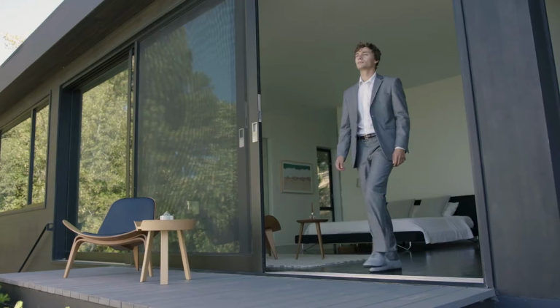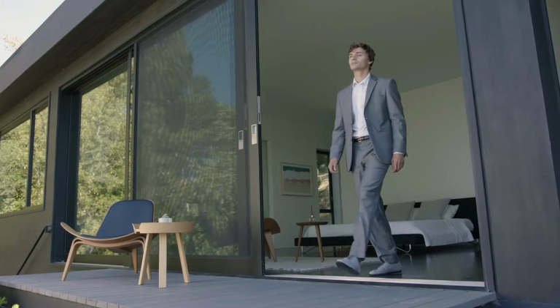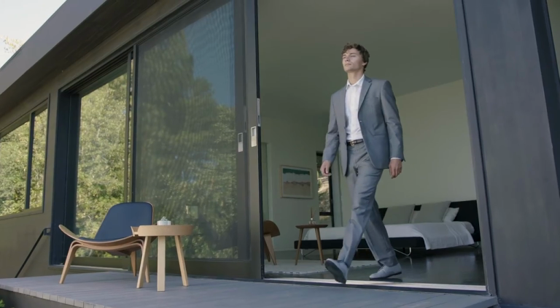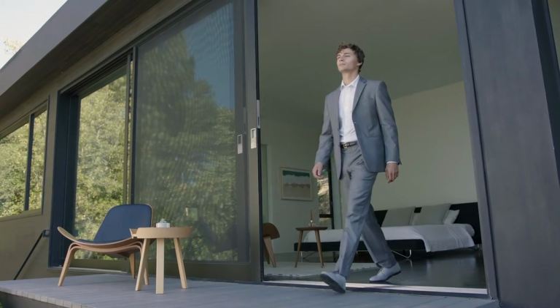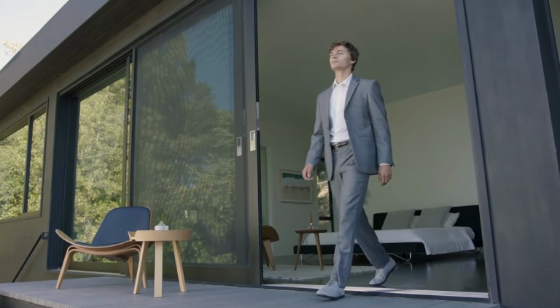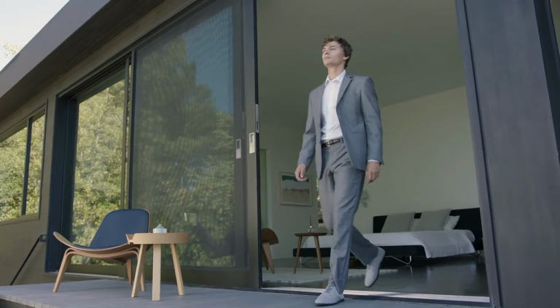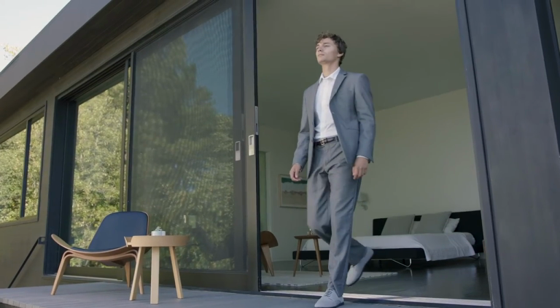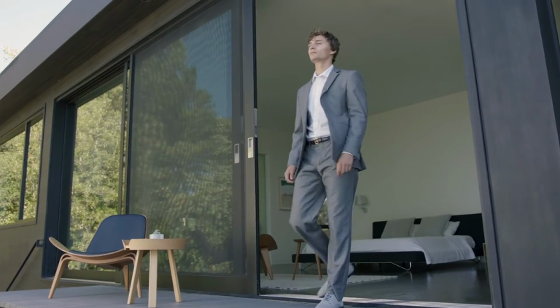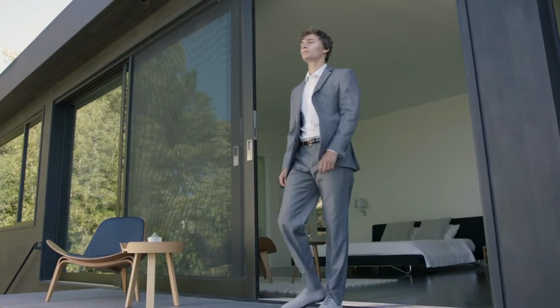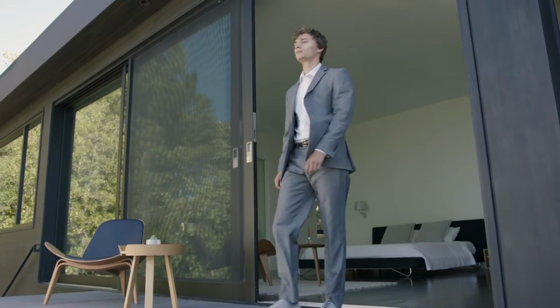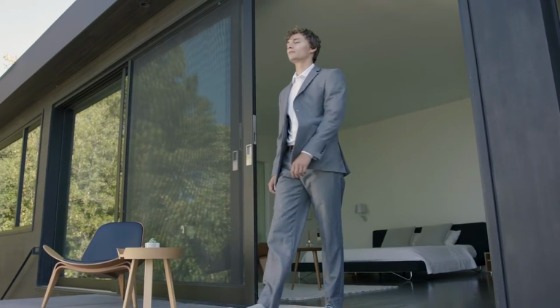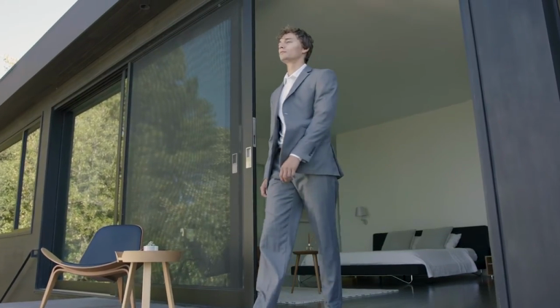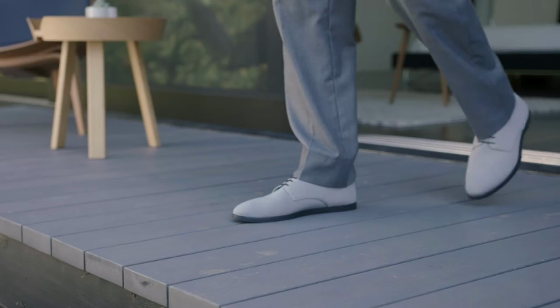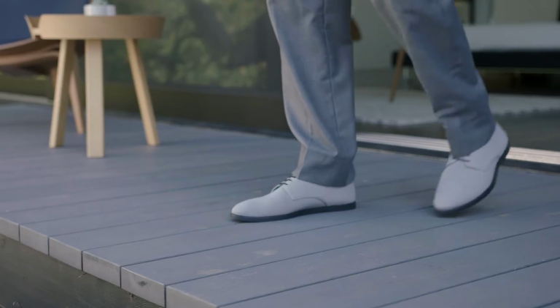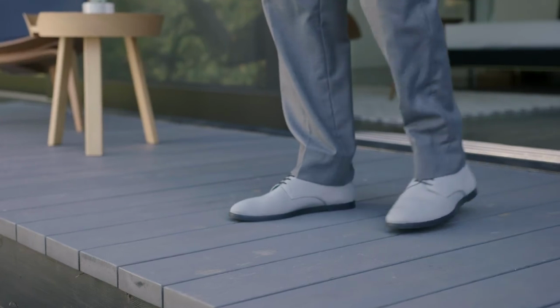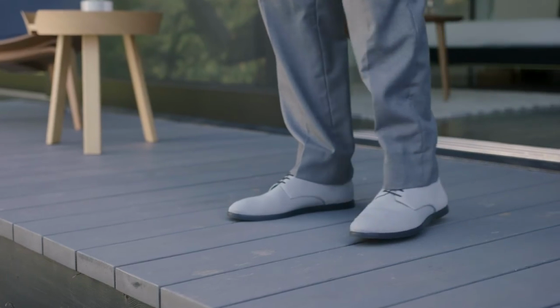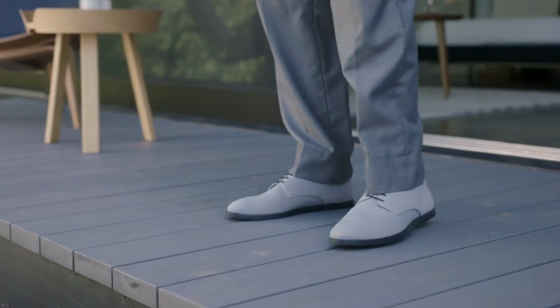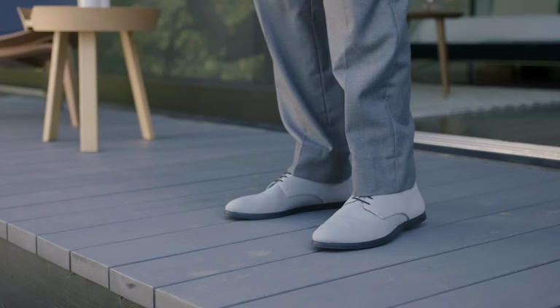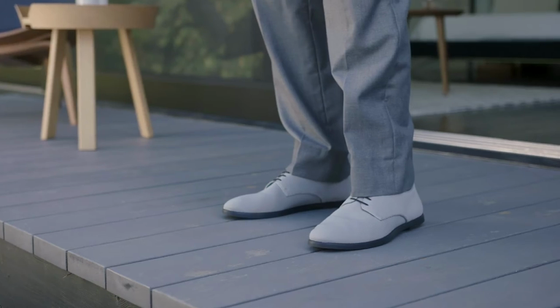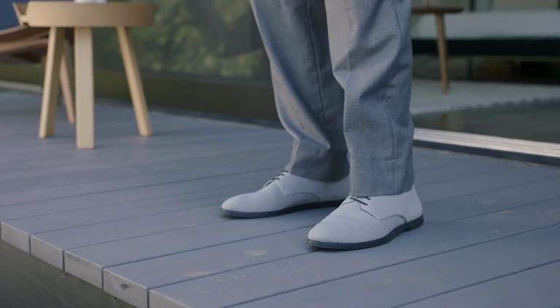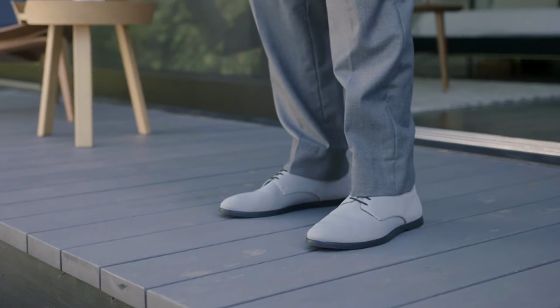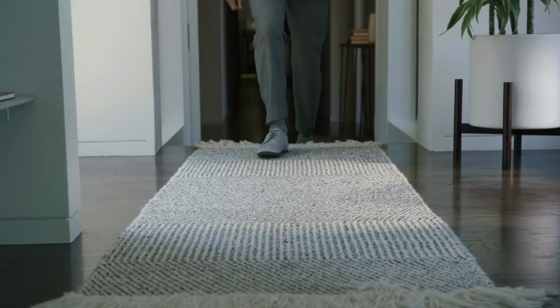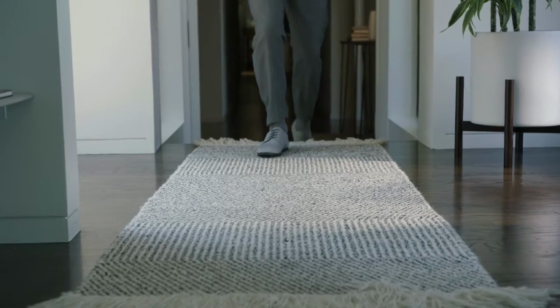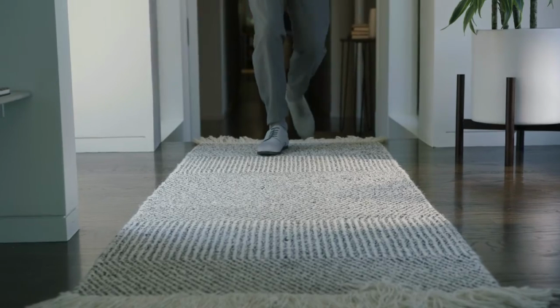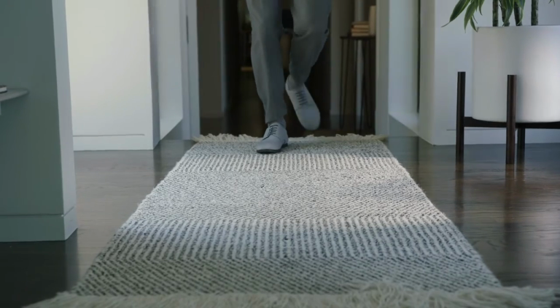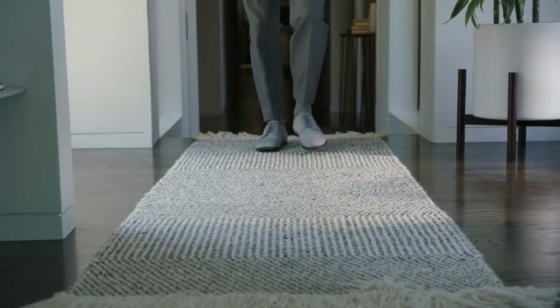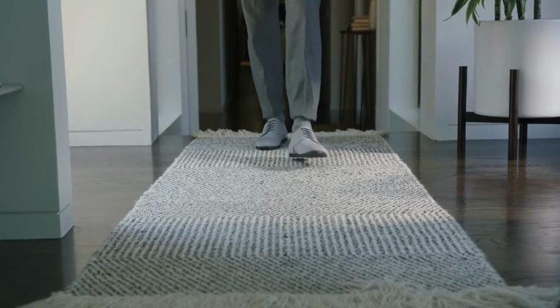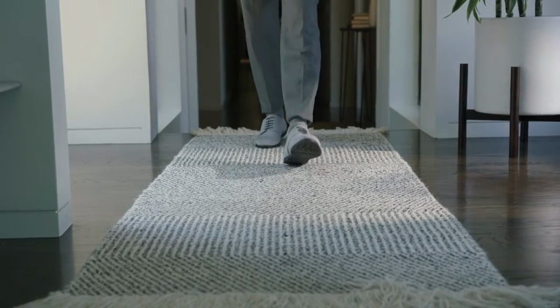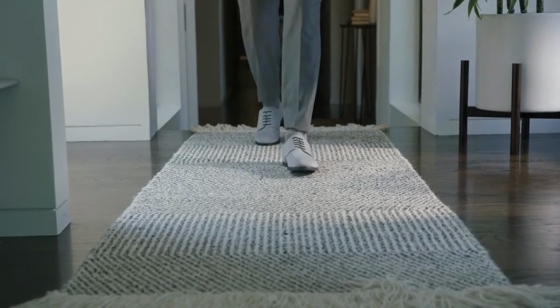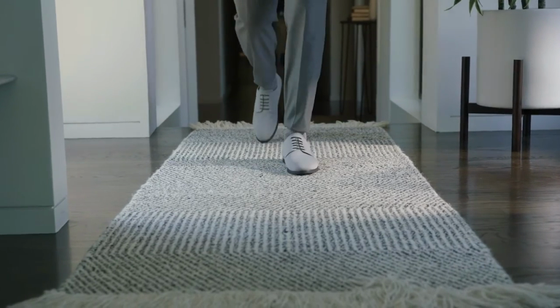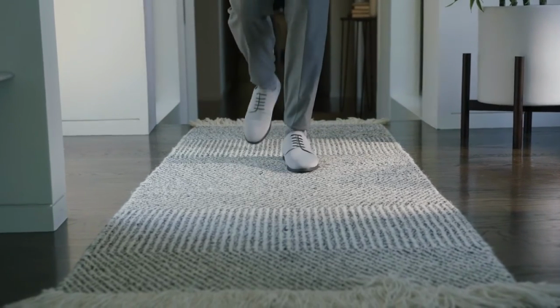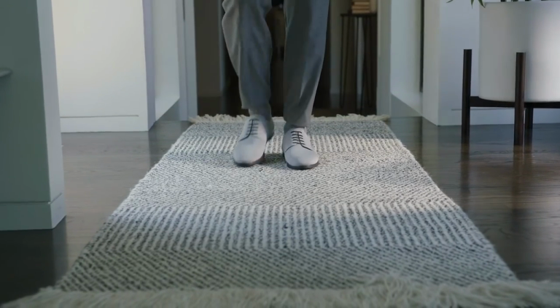That's why we created Oka — the healthiest and most comfortable men's dress shoe, reimagined from the ground up for today's modern professional.